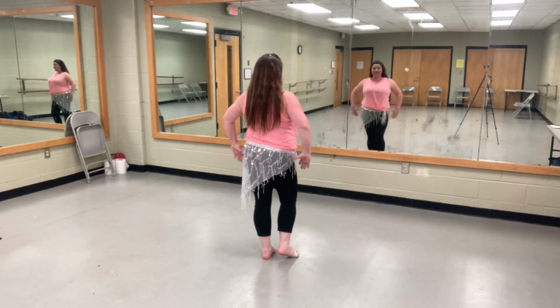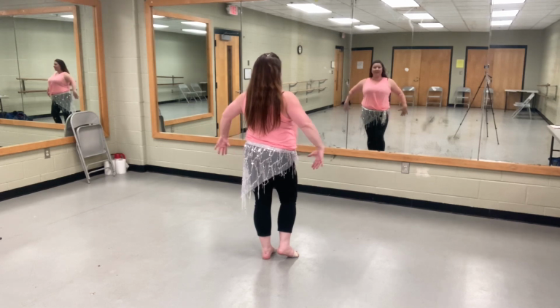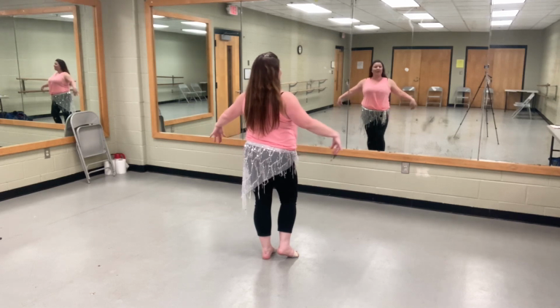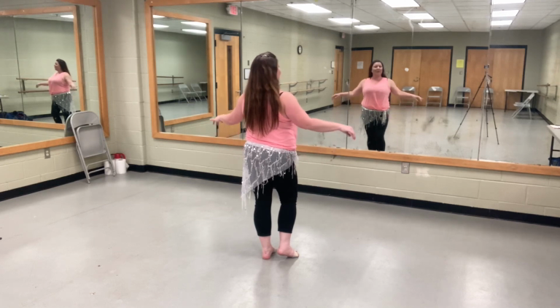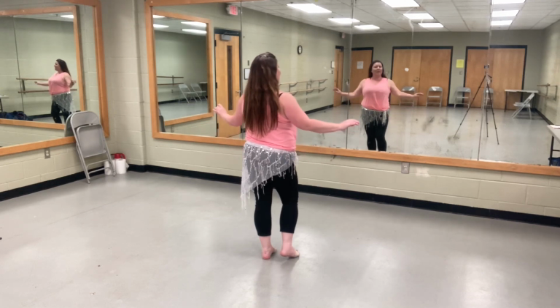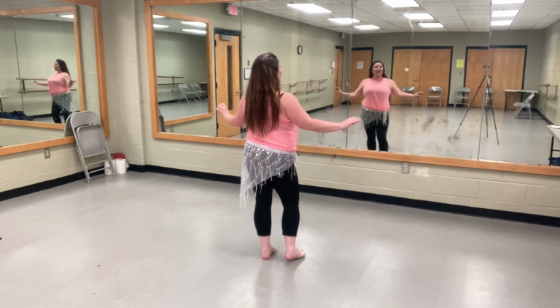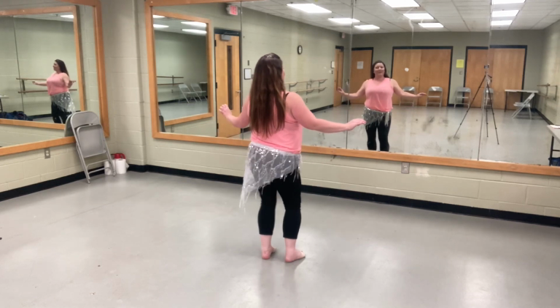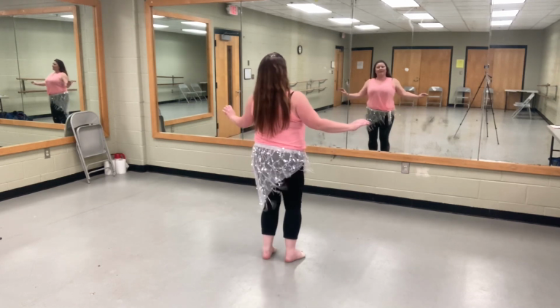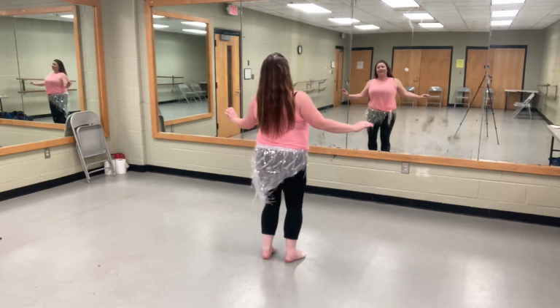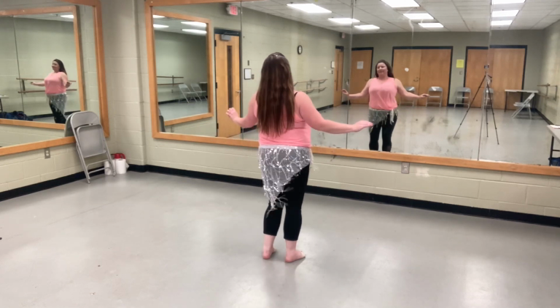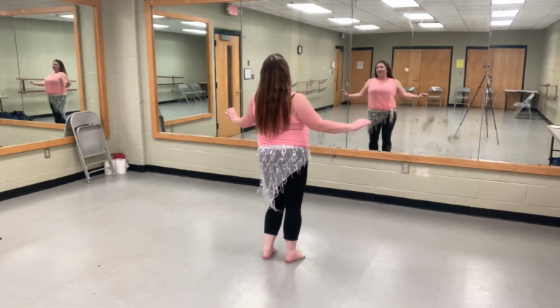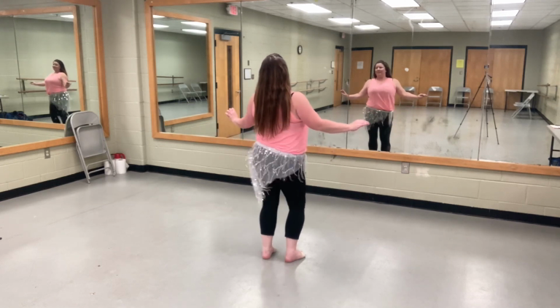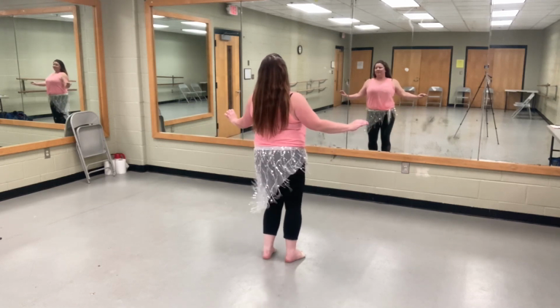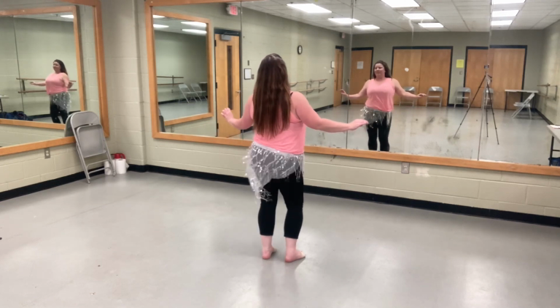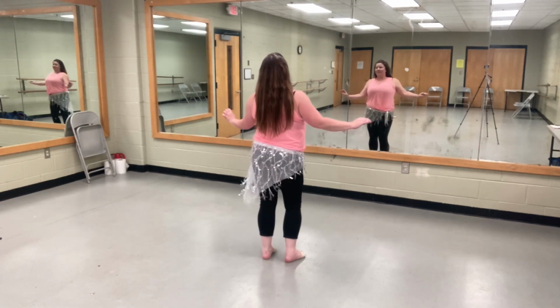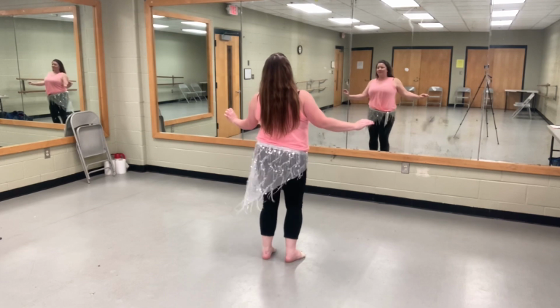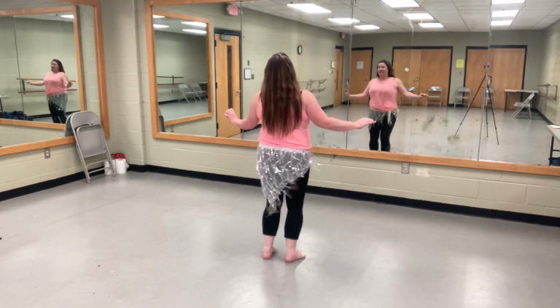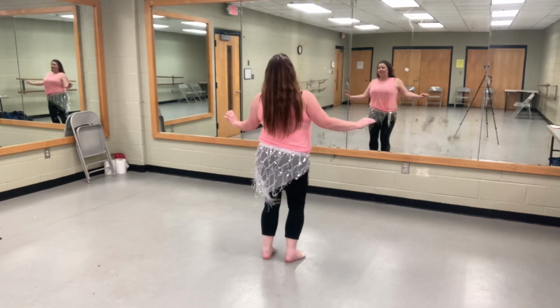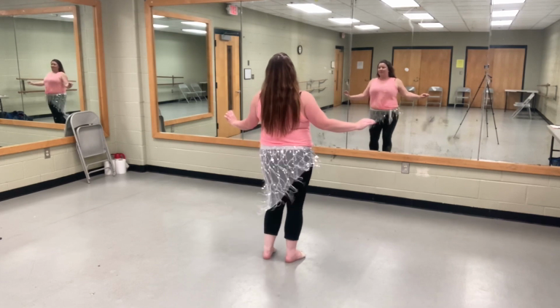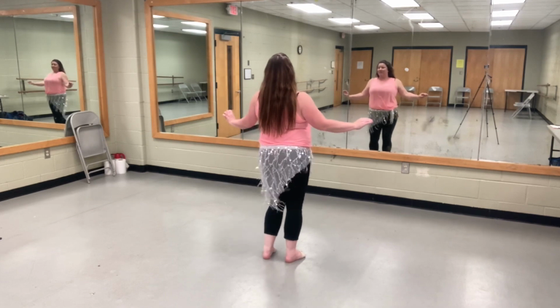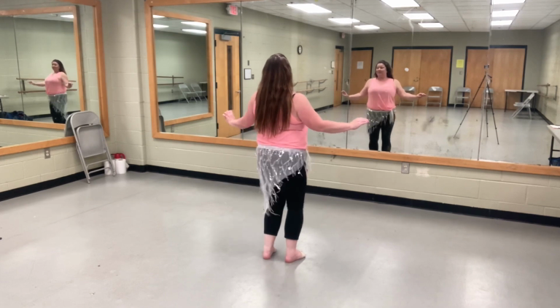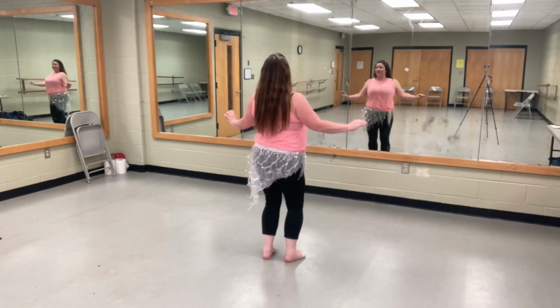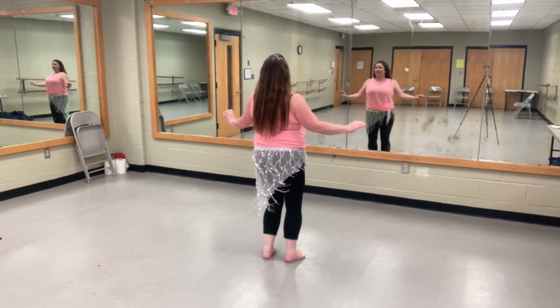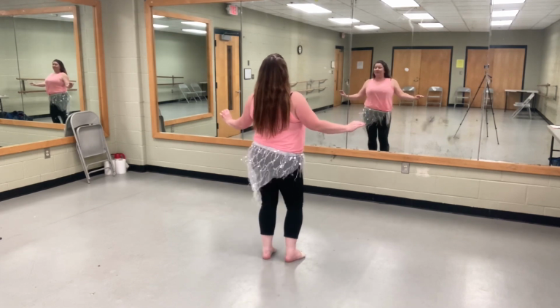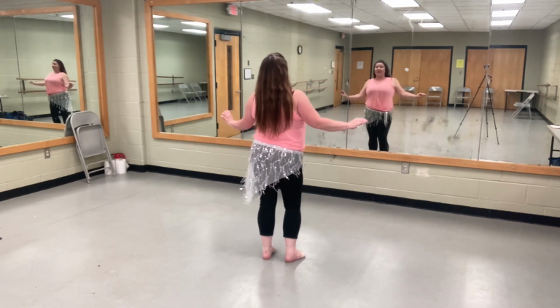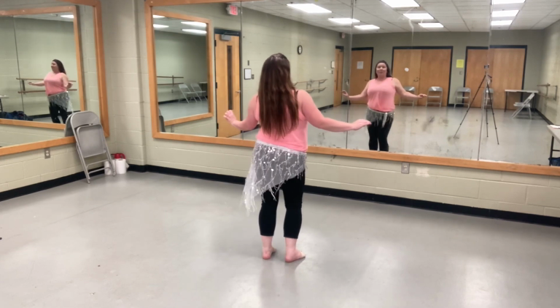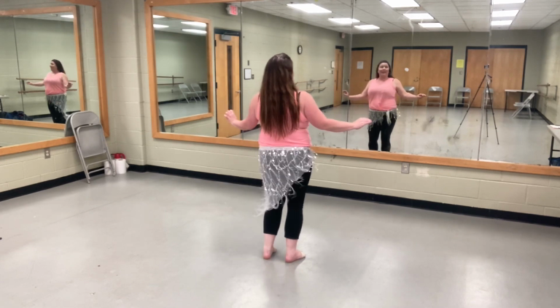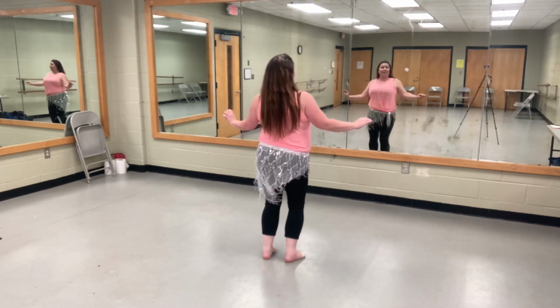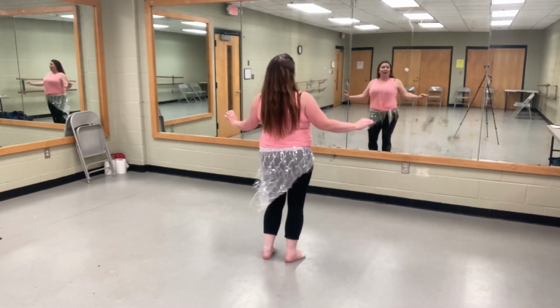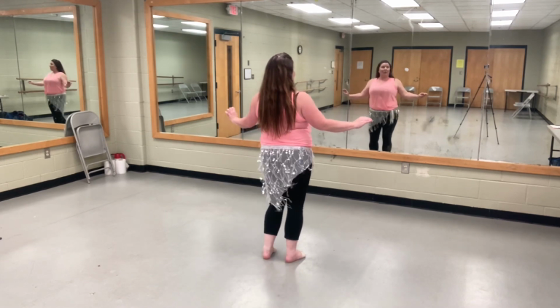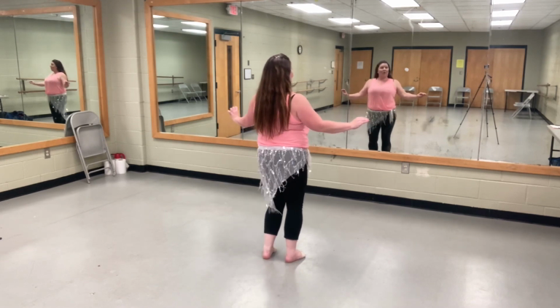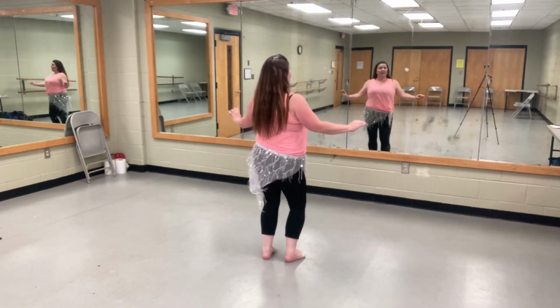Let's start with our belts. Ready for combo one.